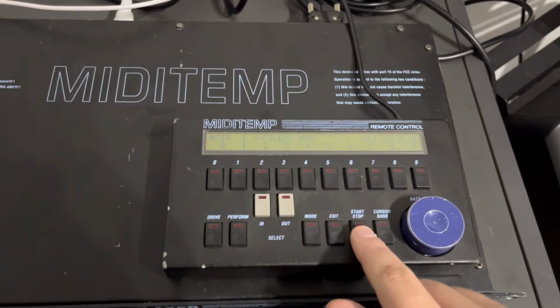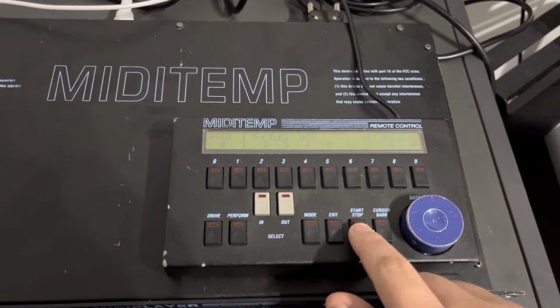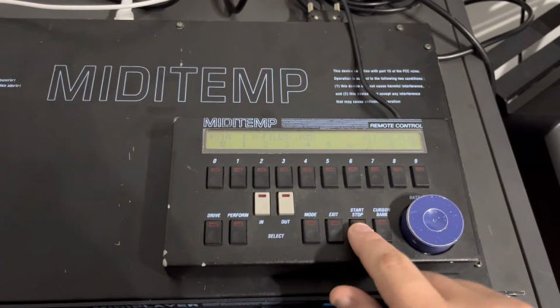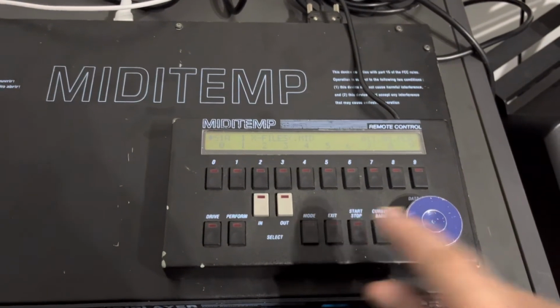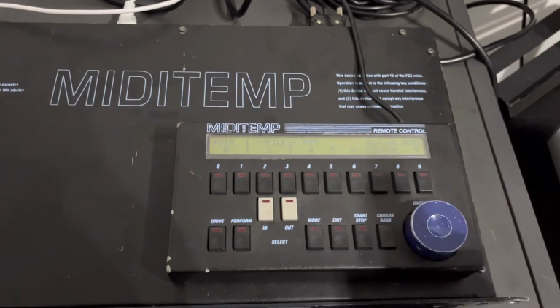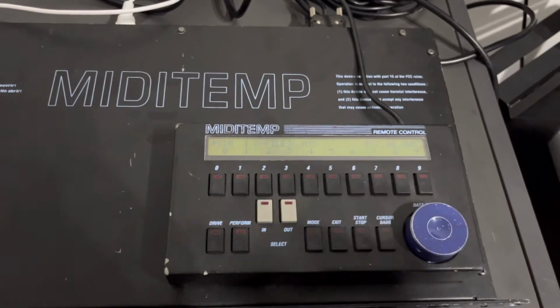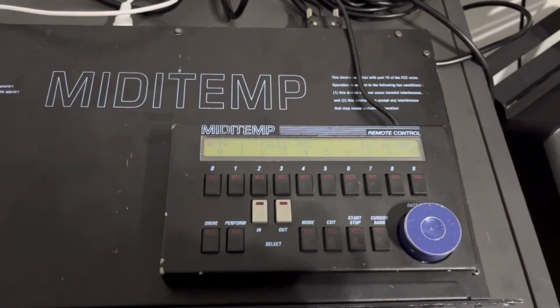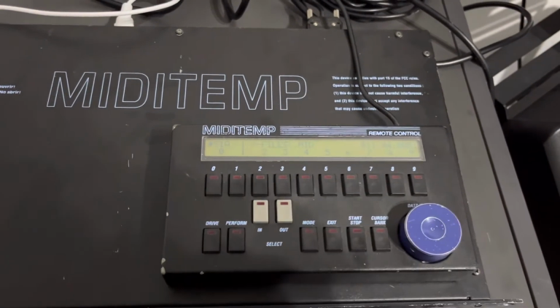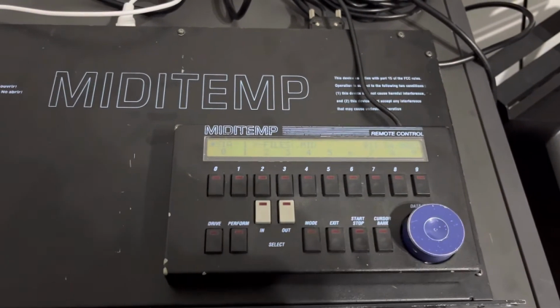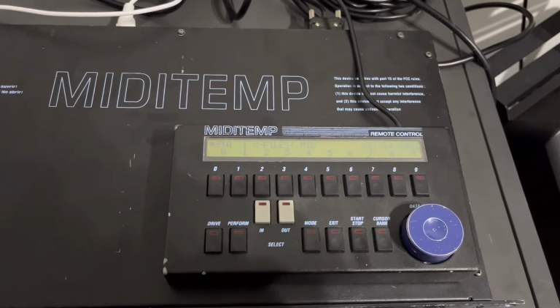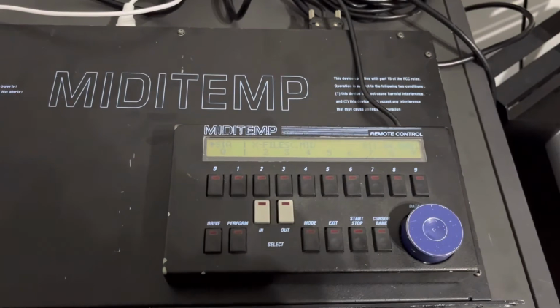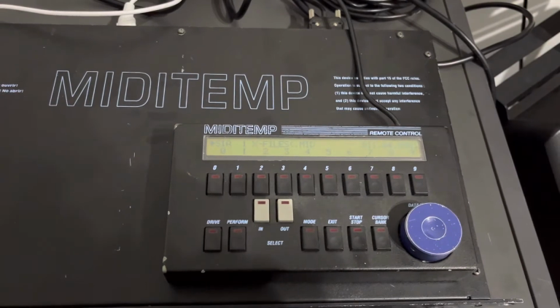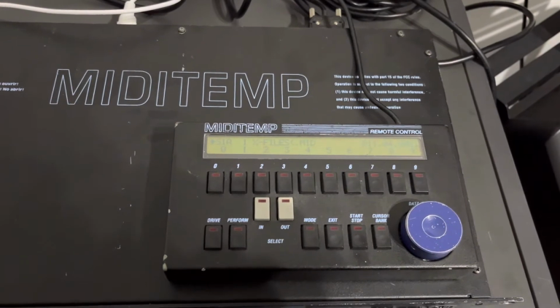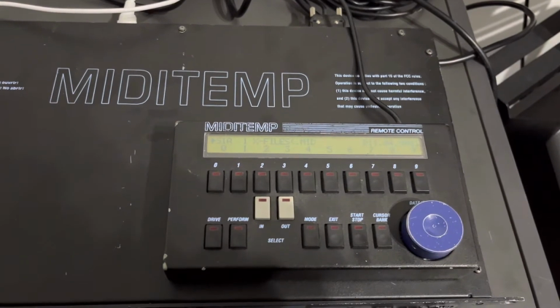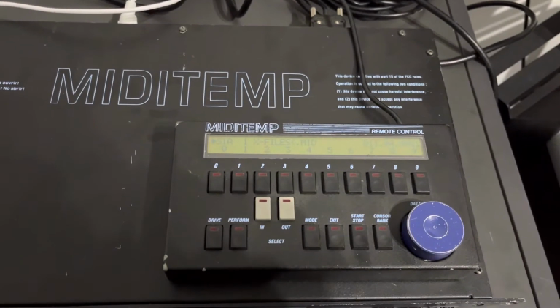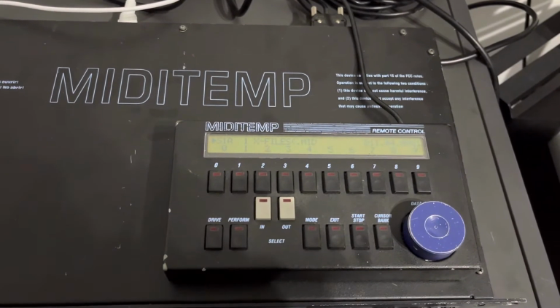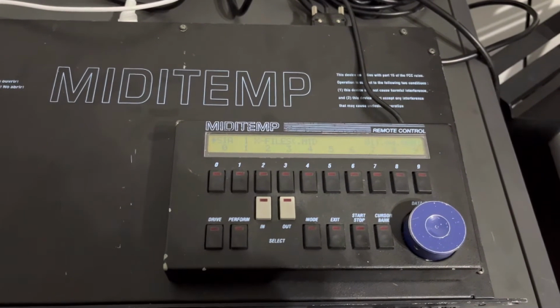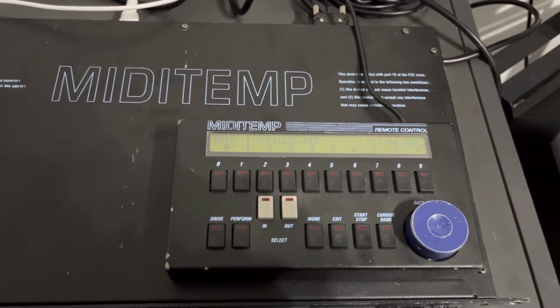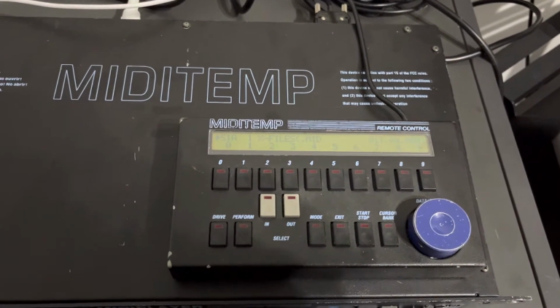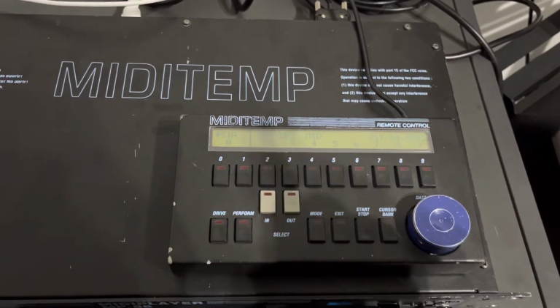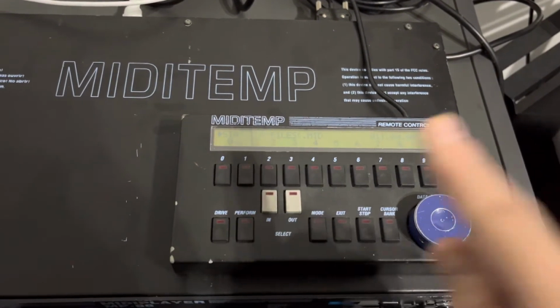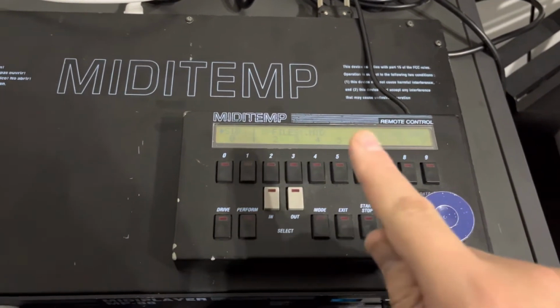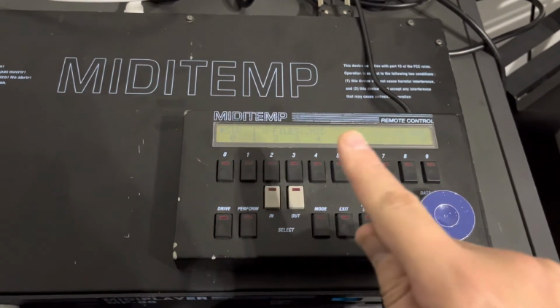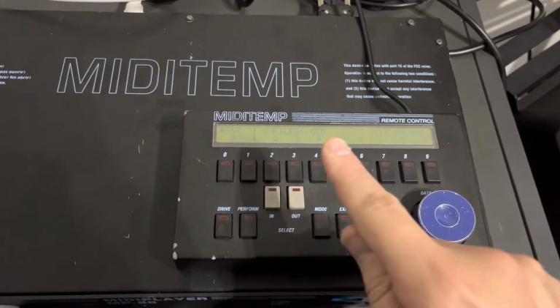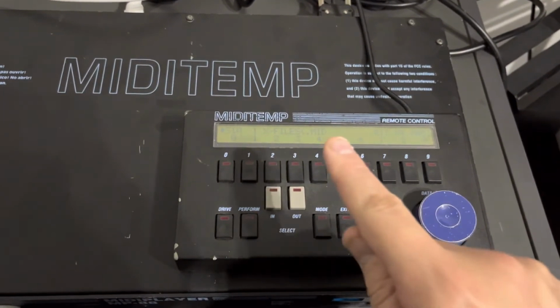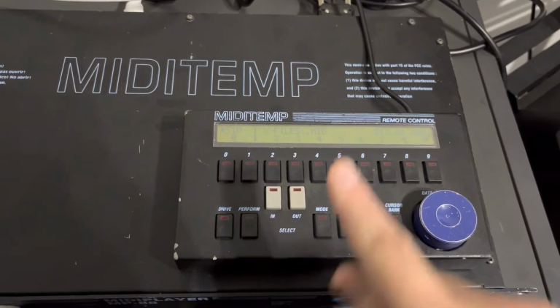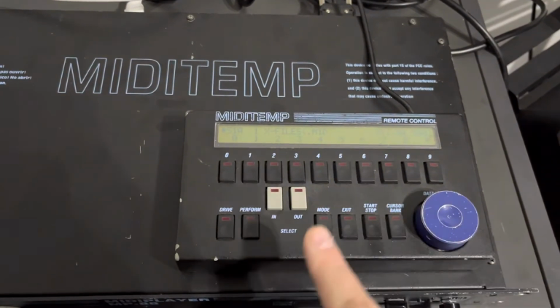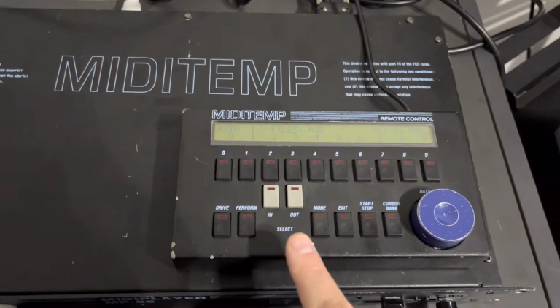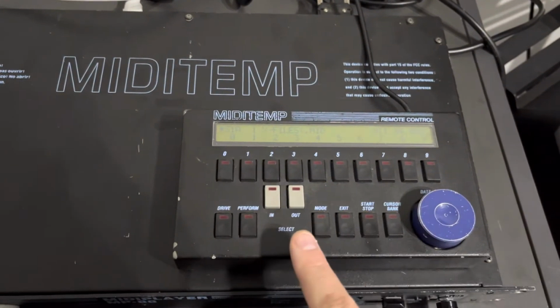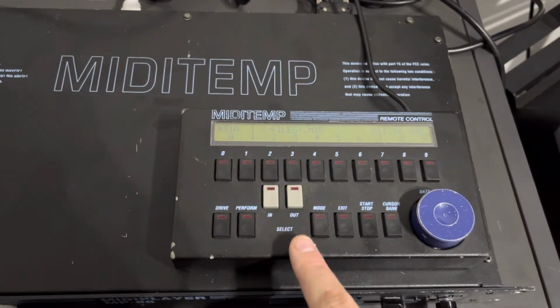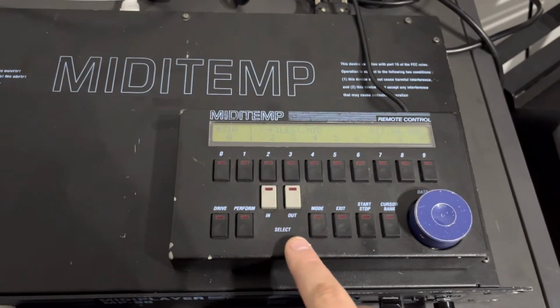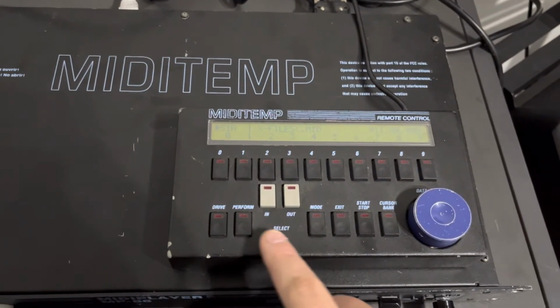When I click on start, we should hear the MIDI playback. And that works fine.